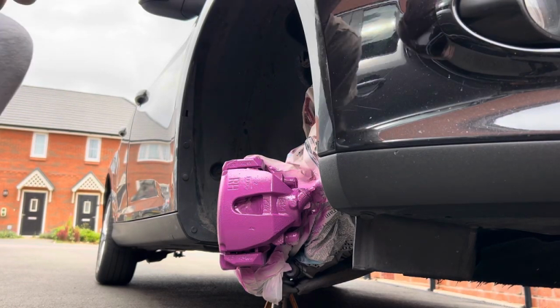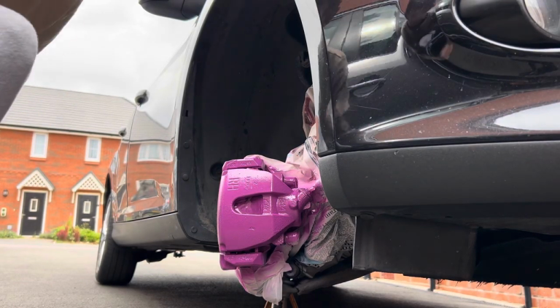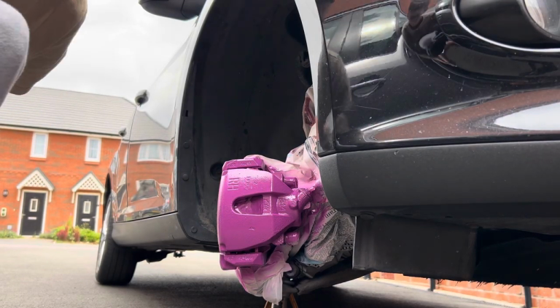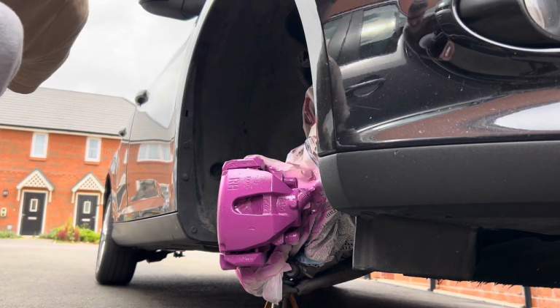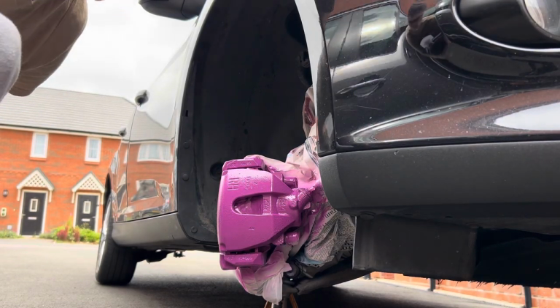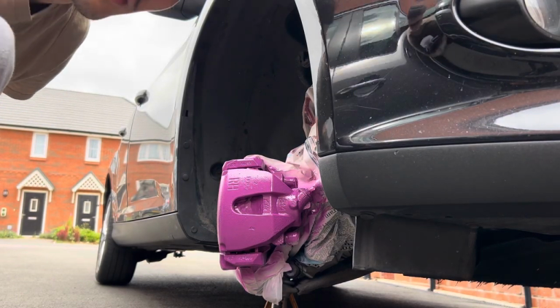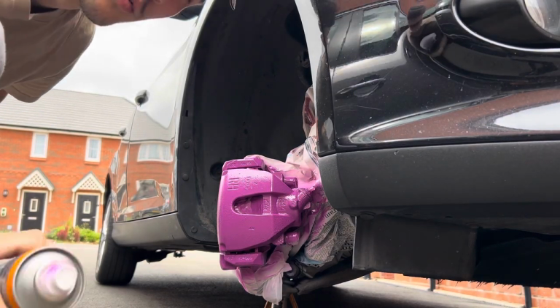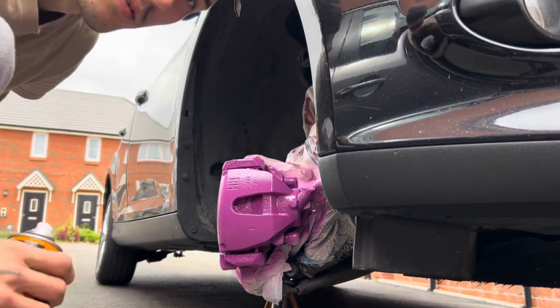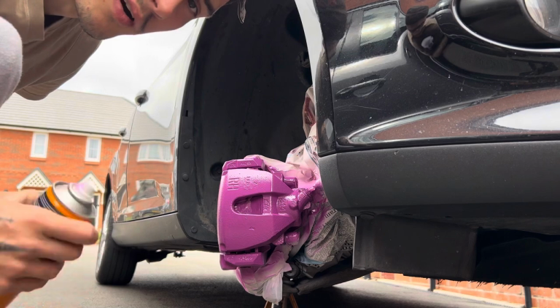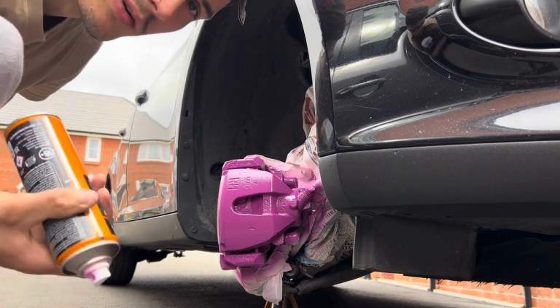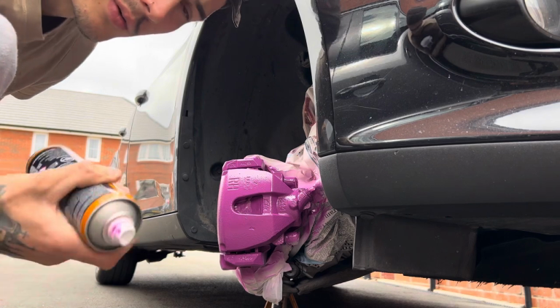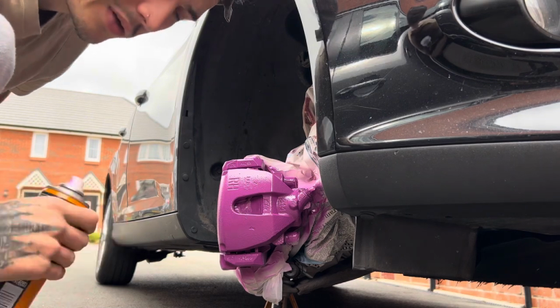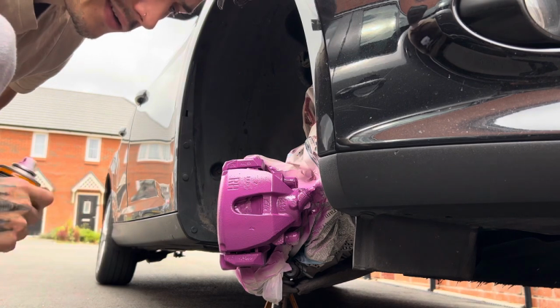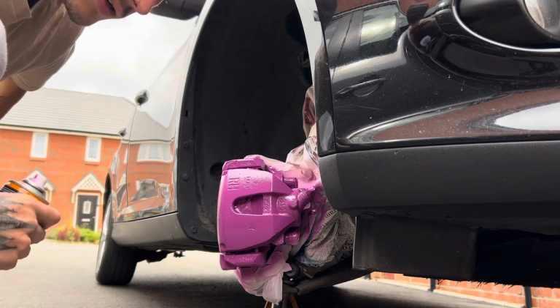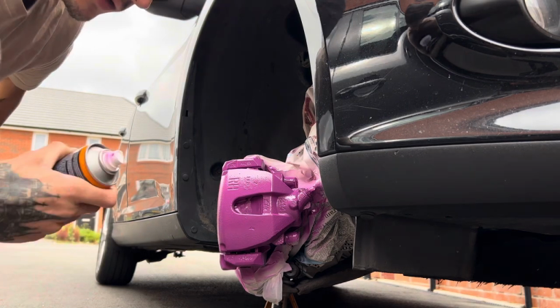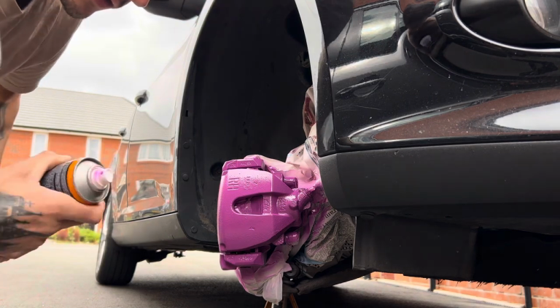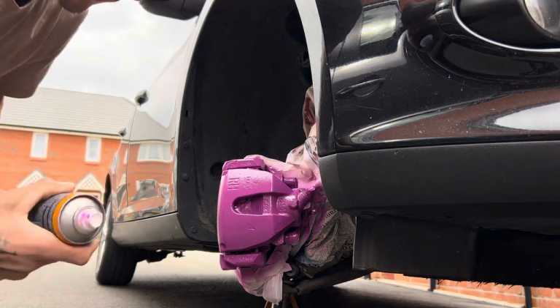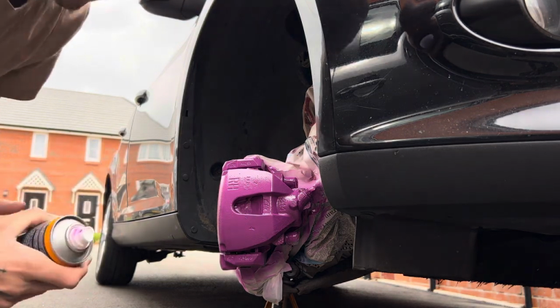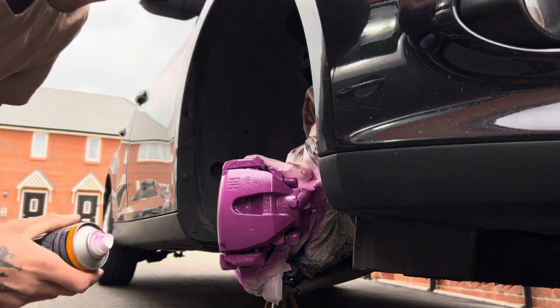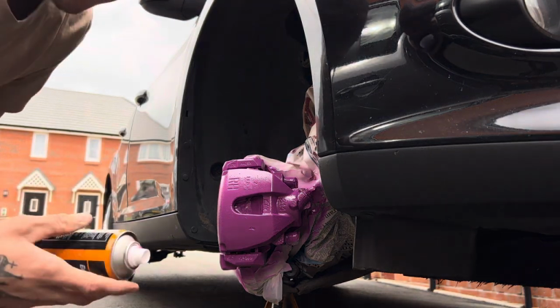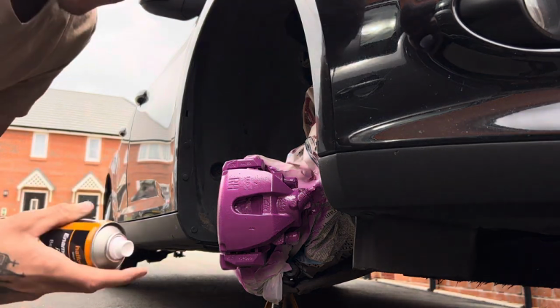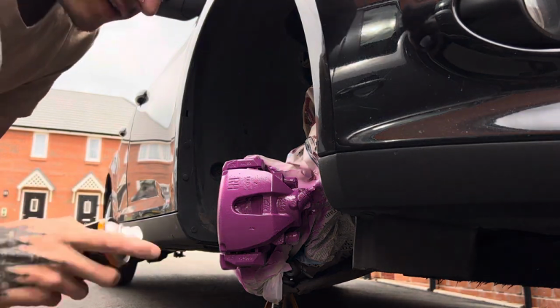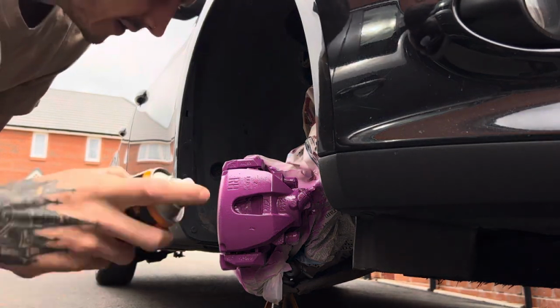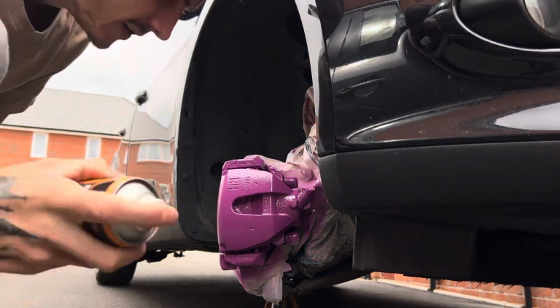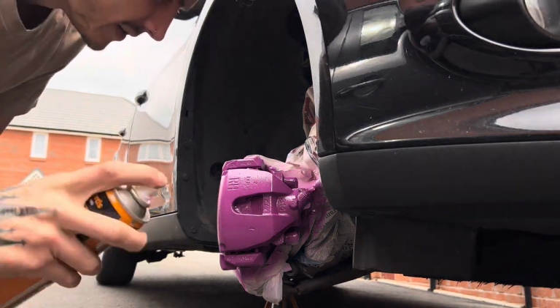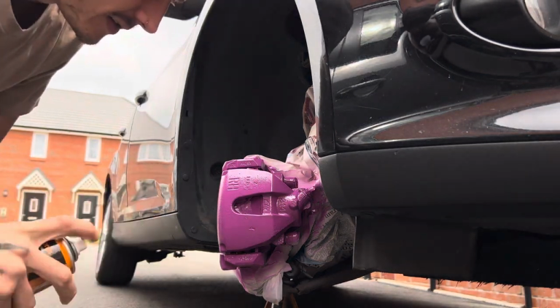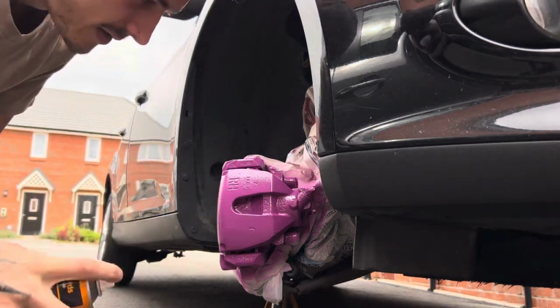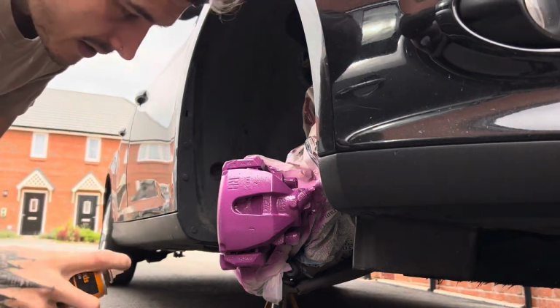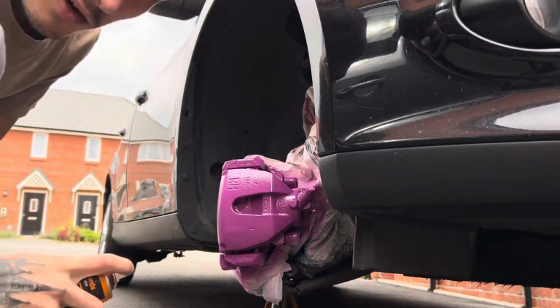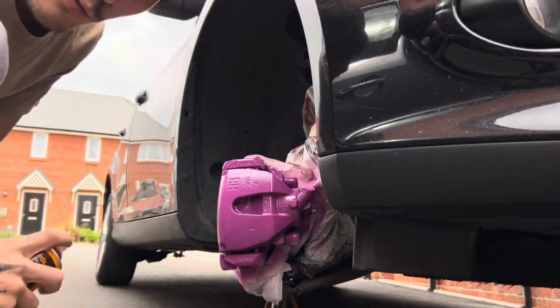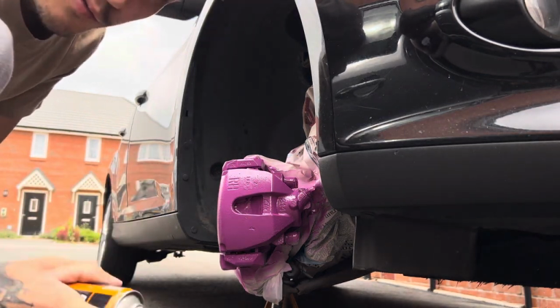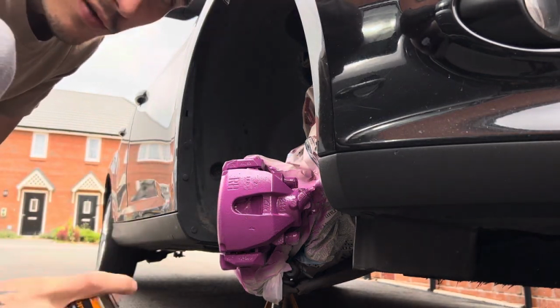And there we have the final coat — a bit thicker, a lot of coverage.